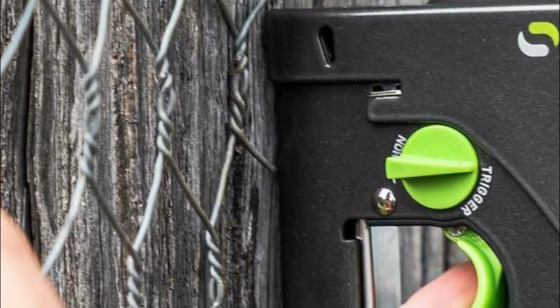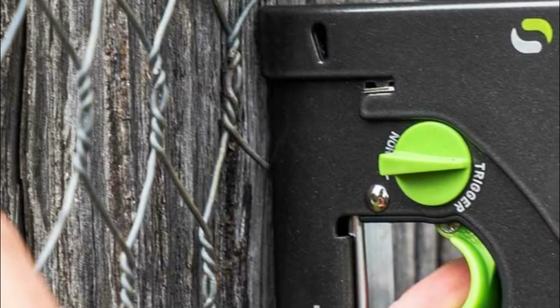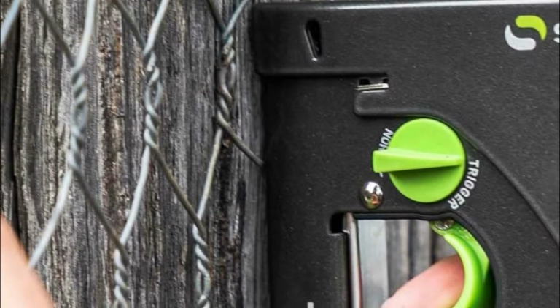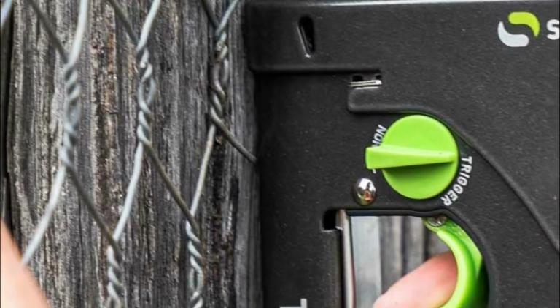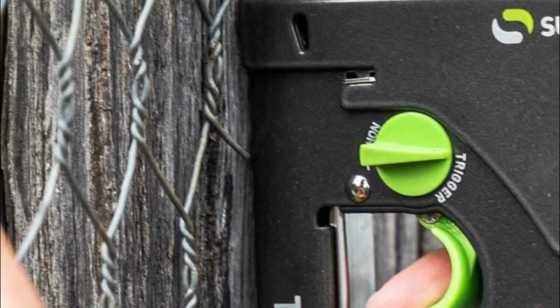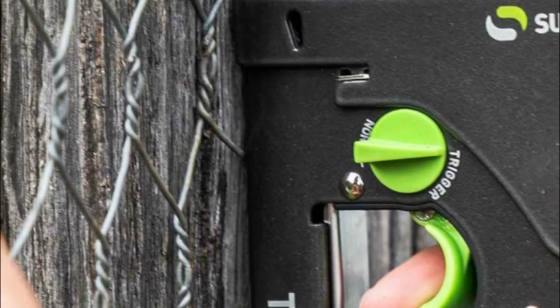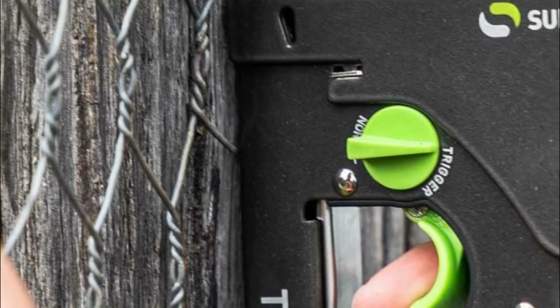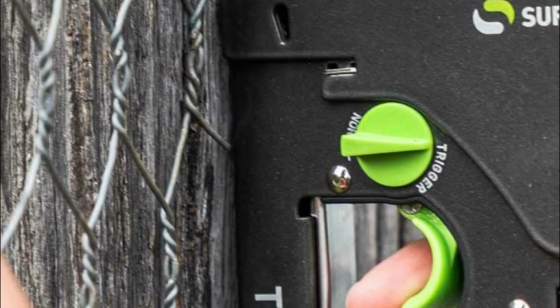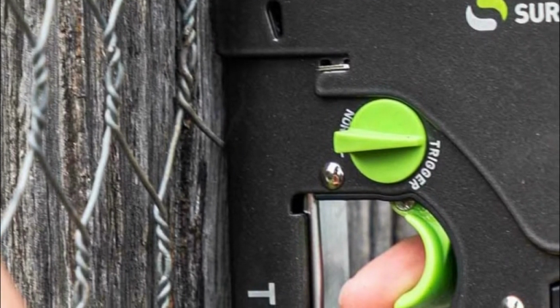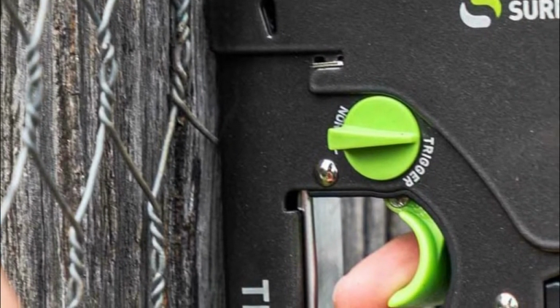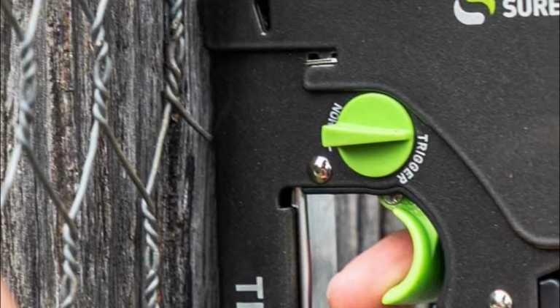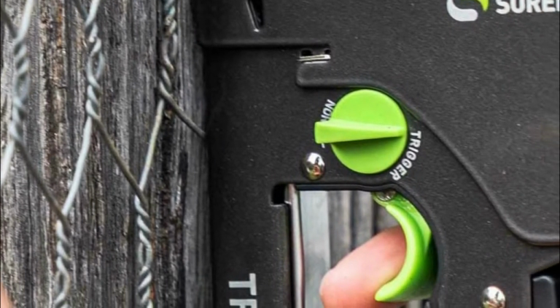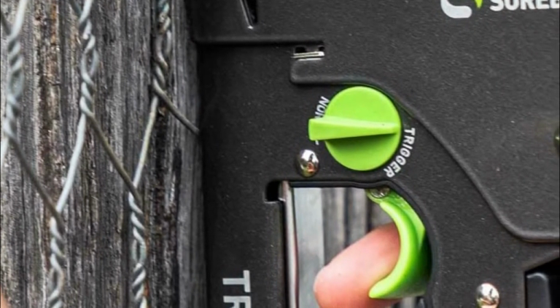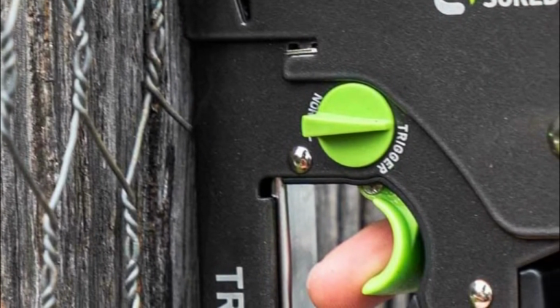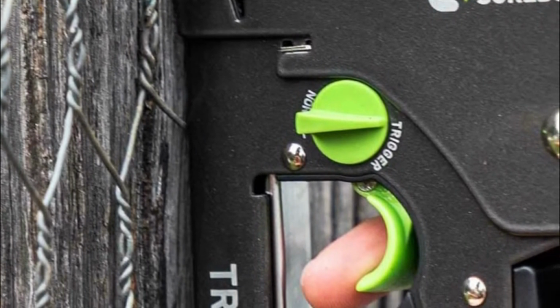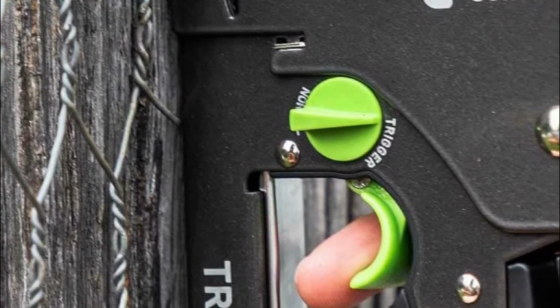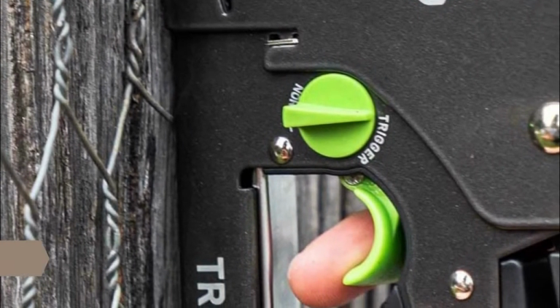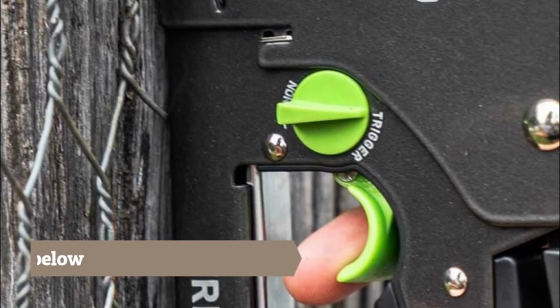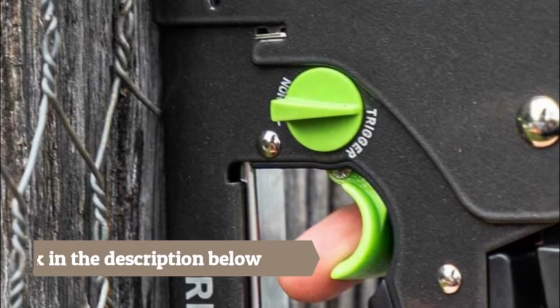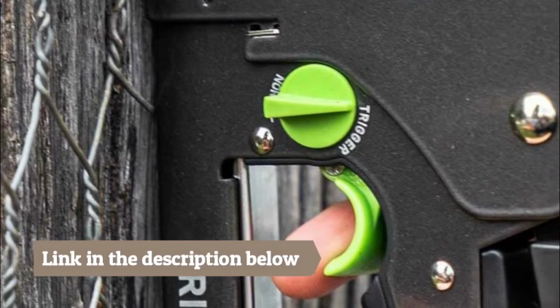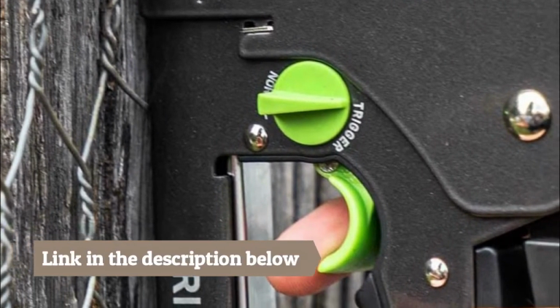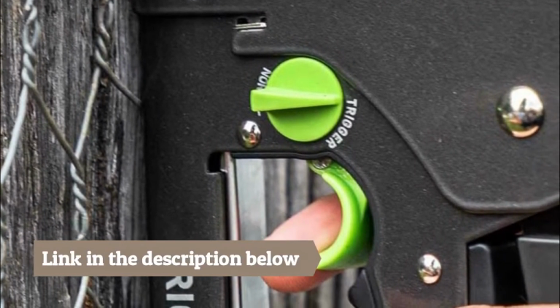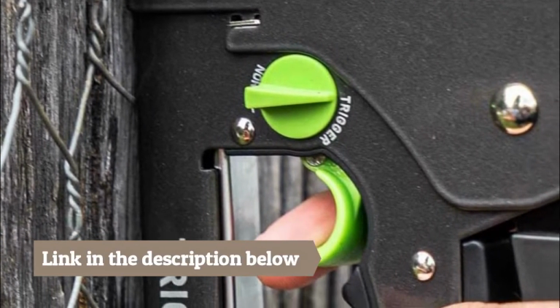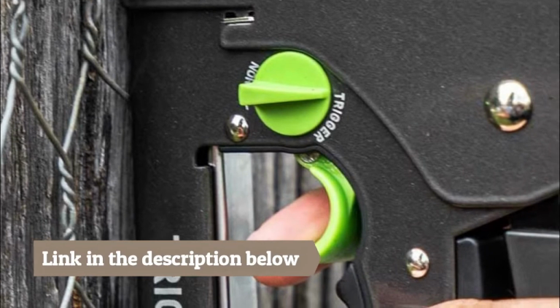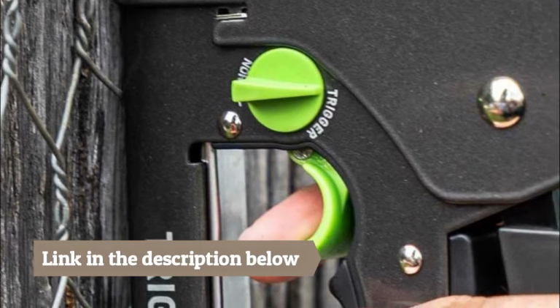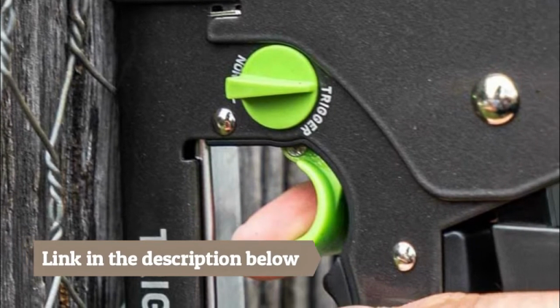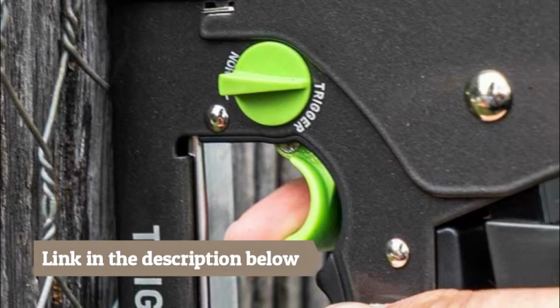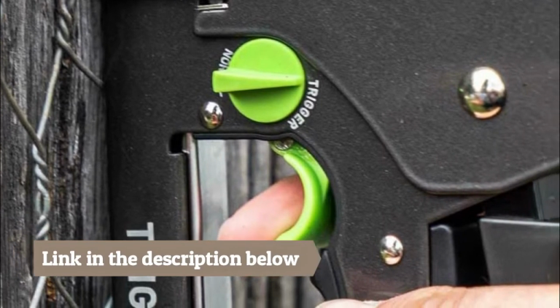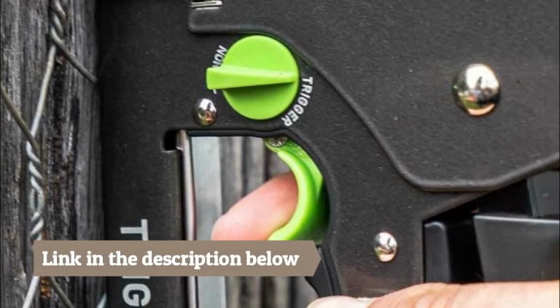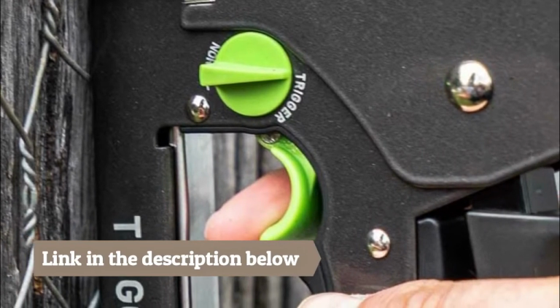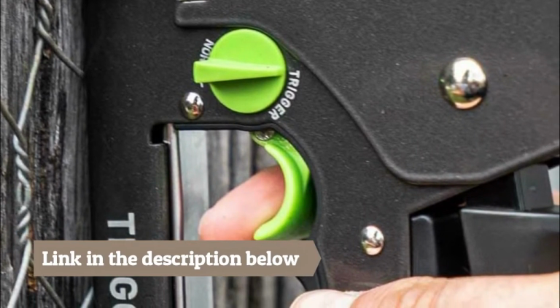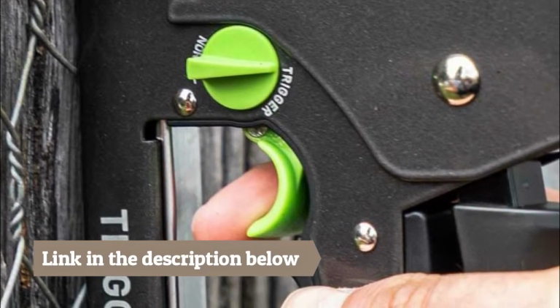Turn the staple gun upside down, press and squeeze the track release and pull out the track, place staples in the track with the staple legs facing up, then close the track.